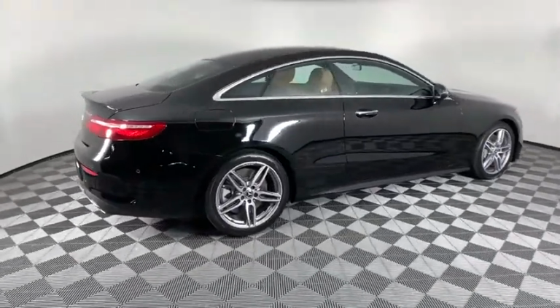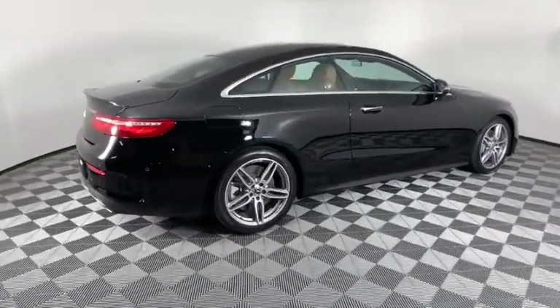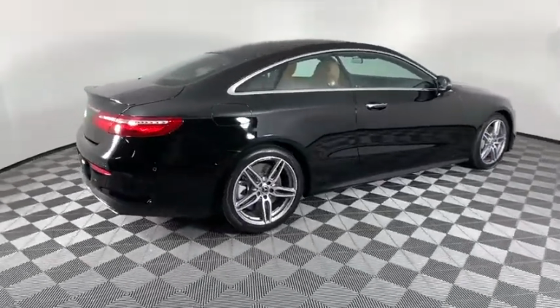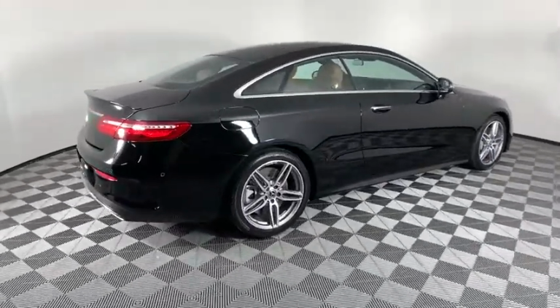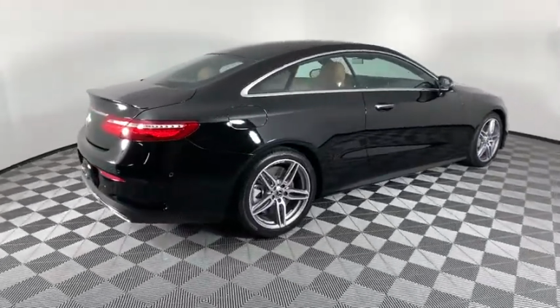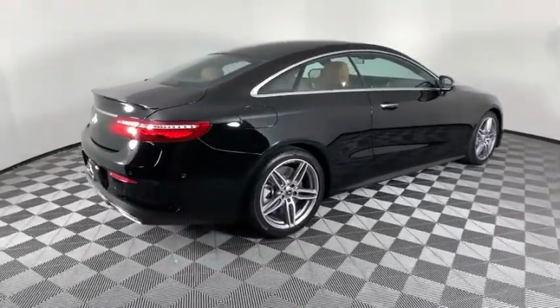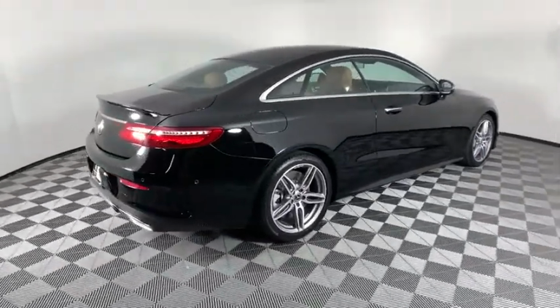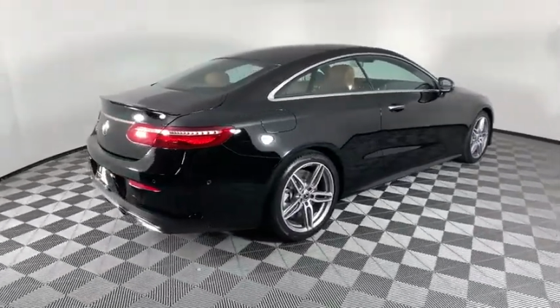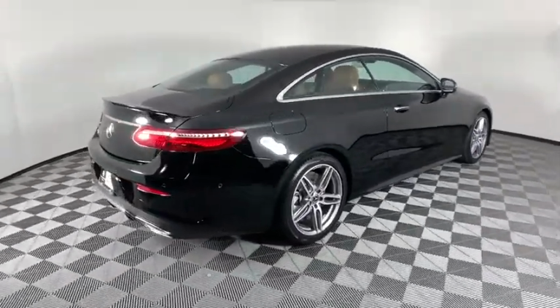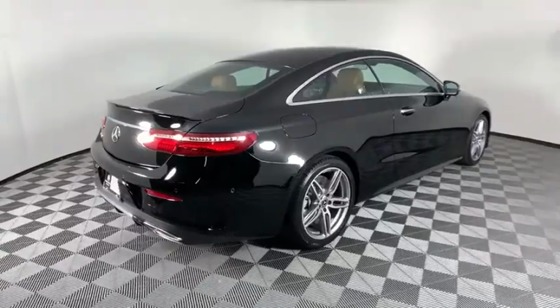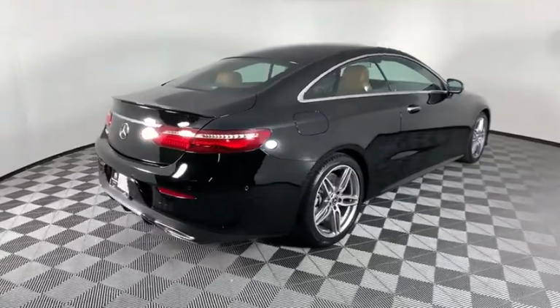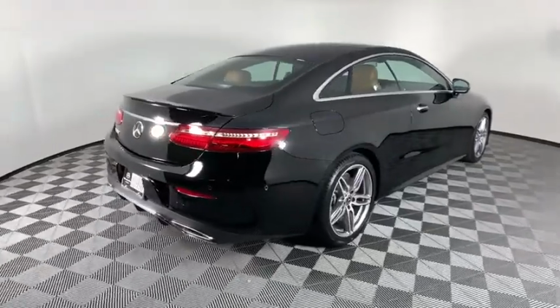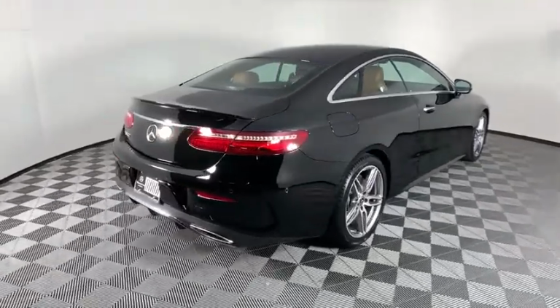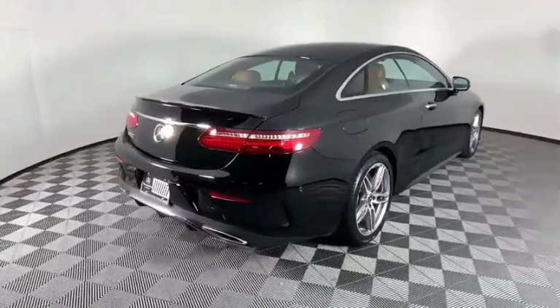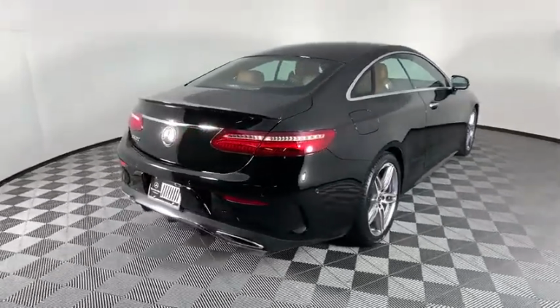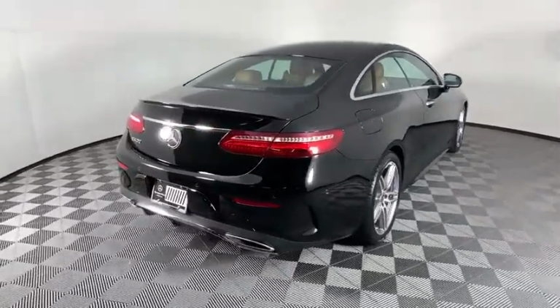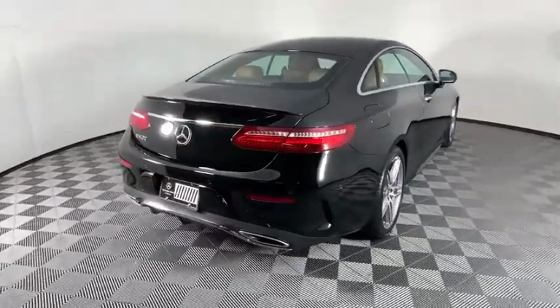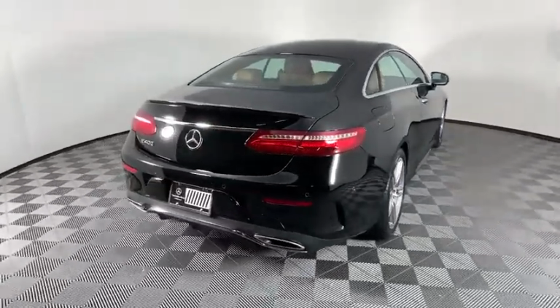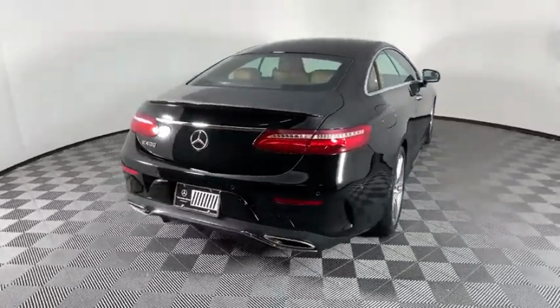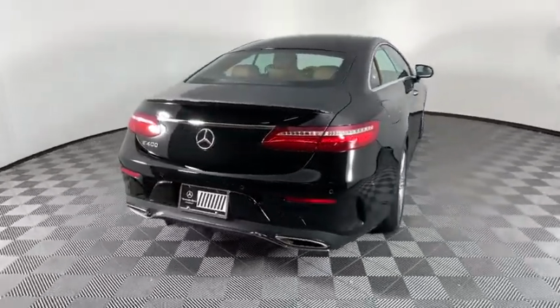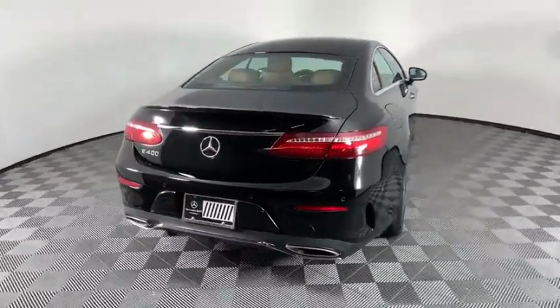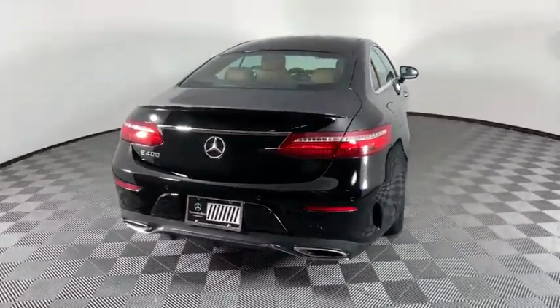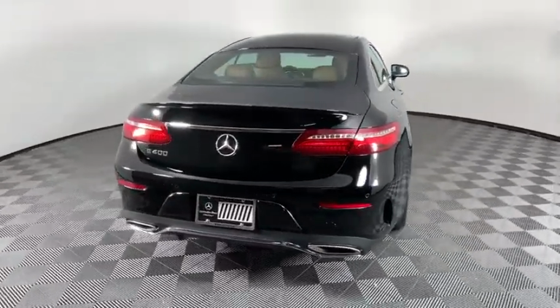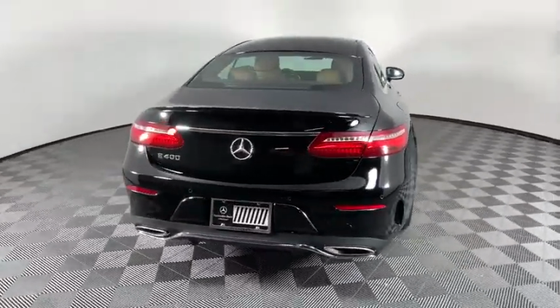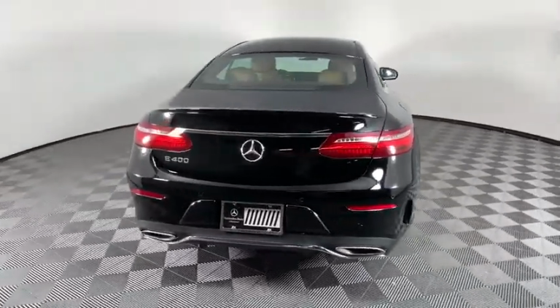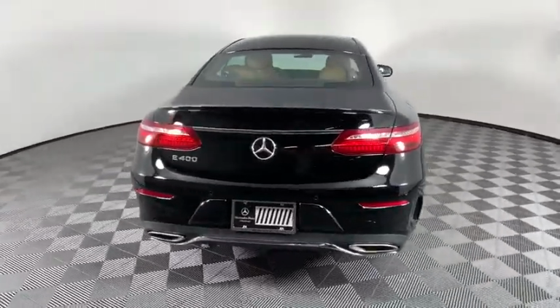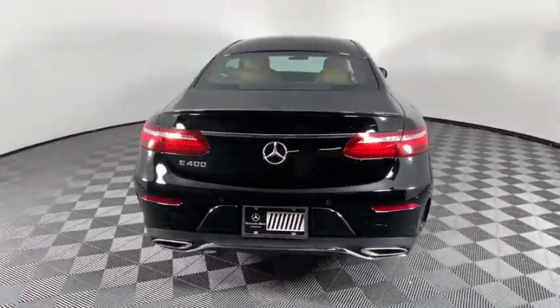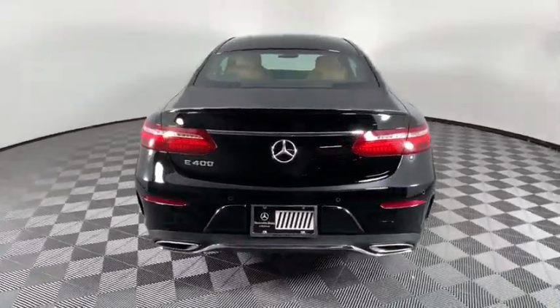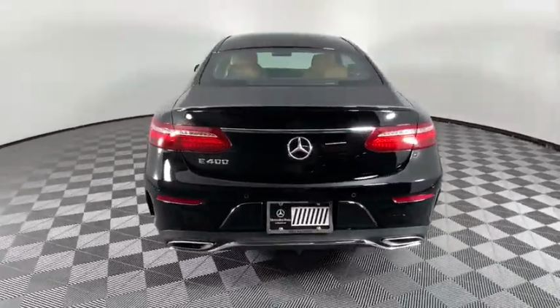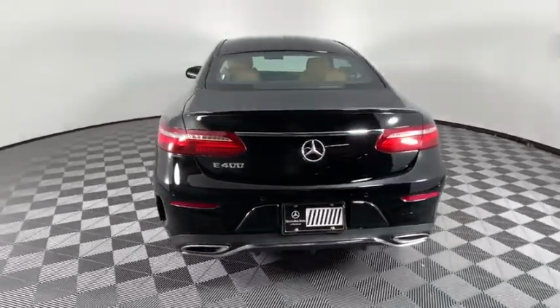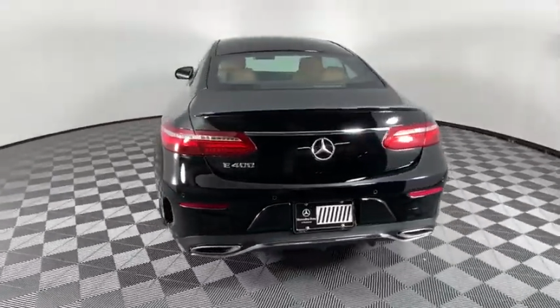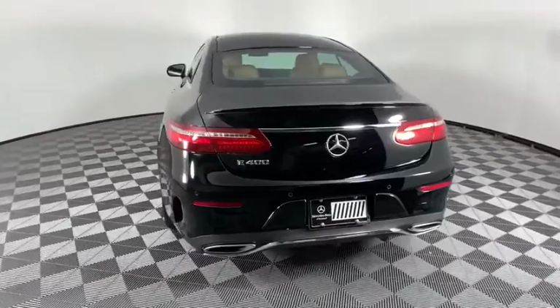The Mercedes E-Class is an impressive ride, very smooth and punchy. This vehicle has less than 30,000 miles.